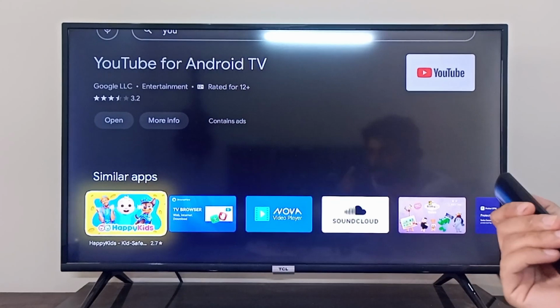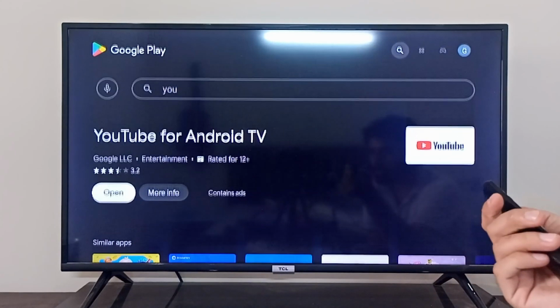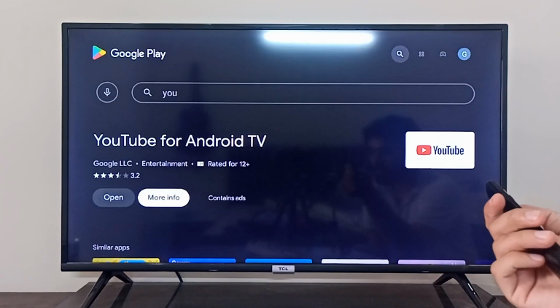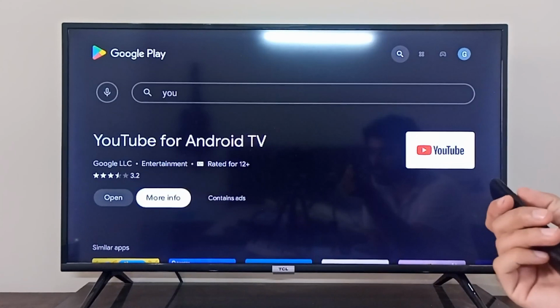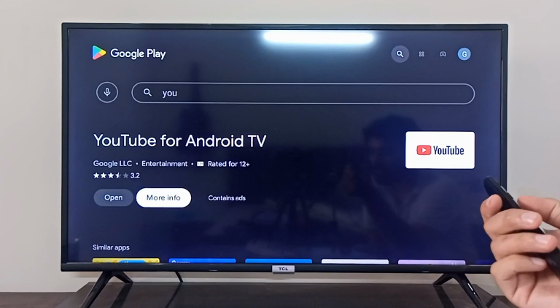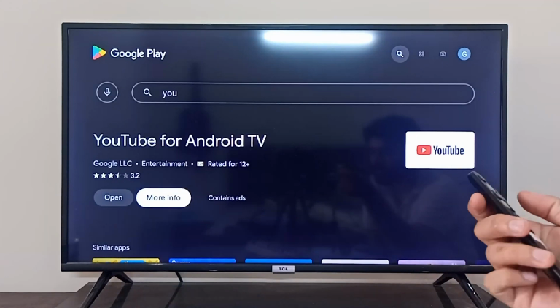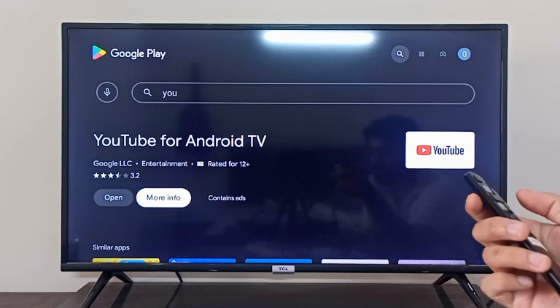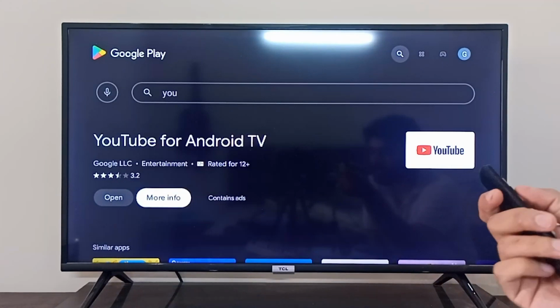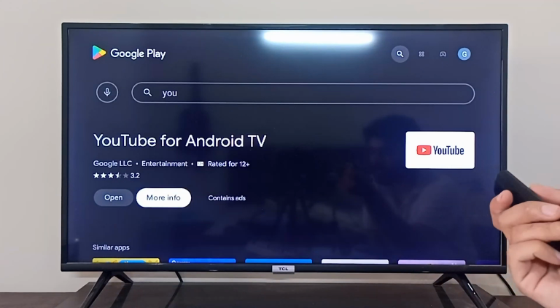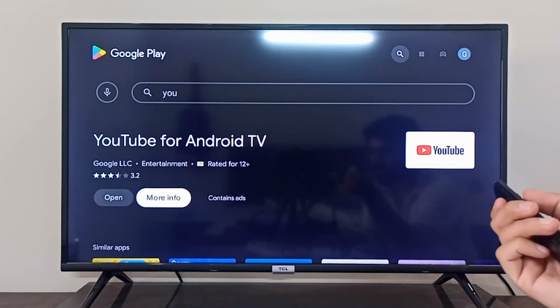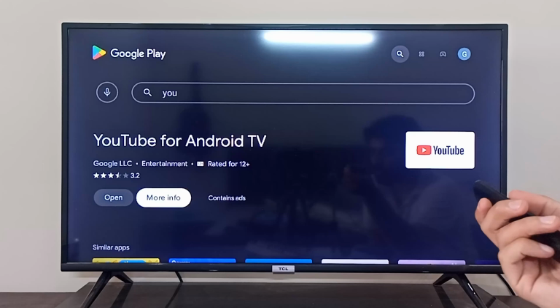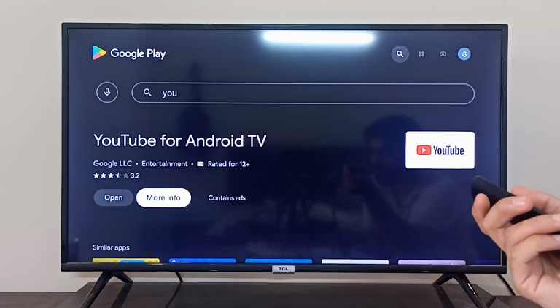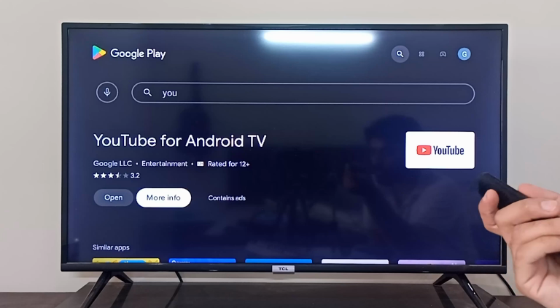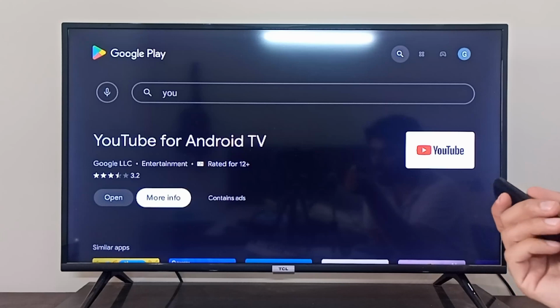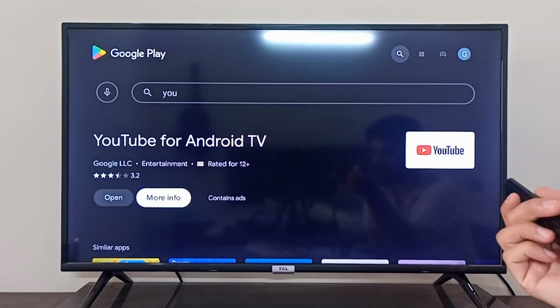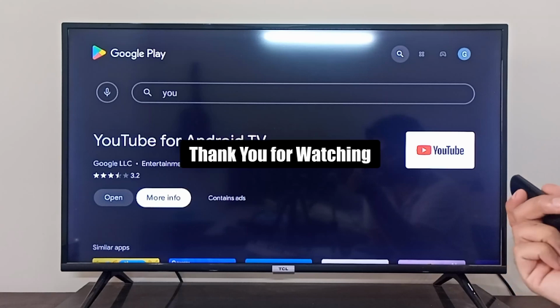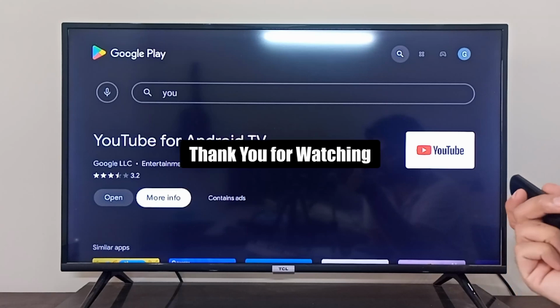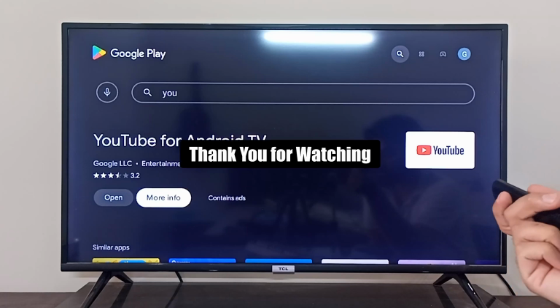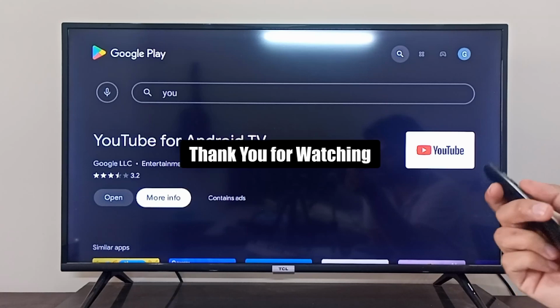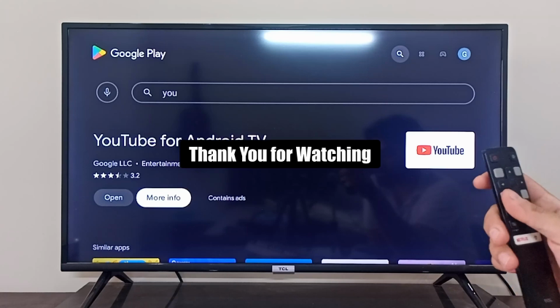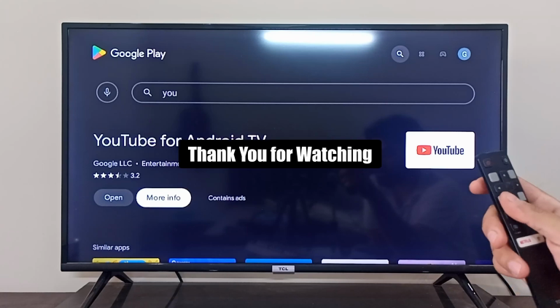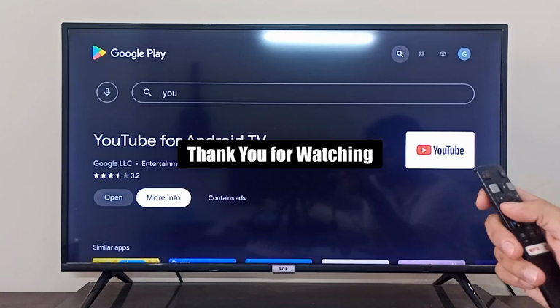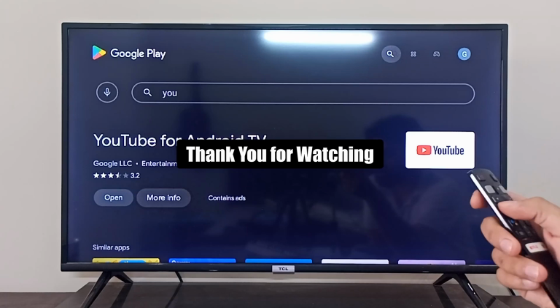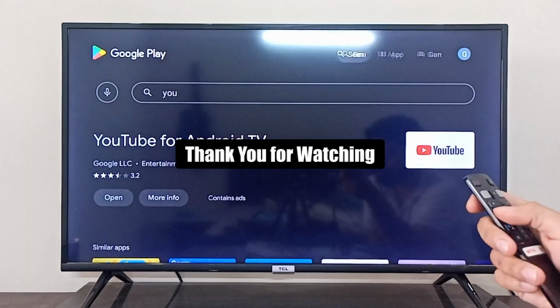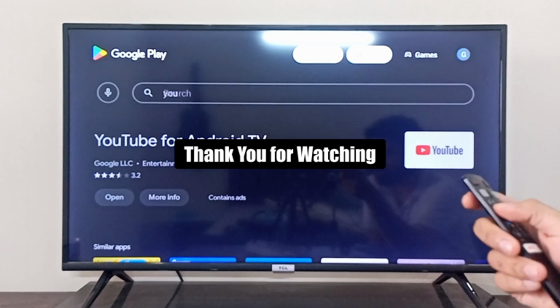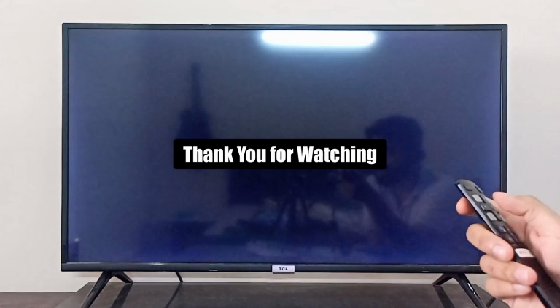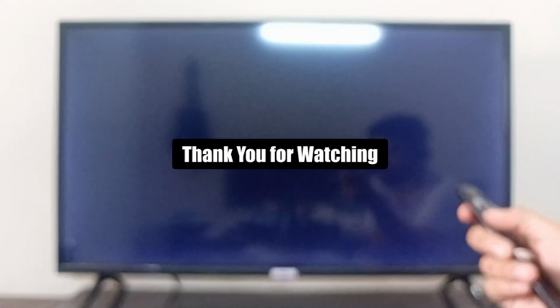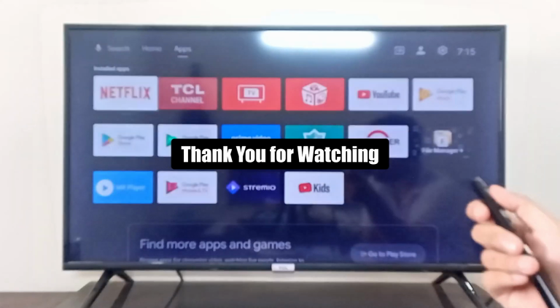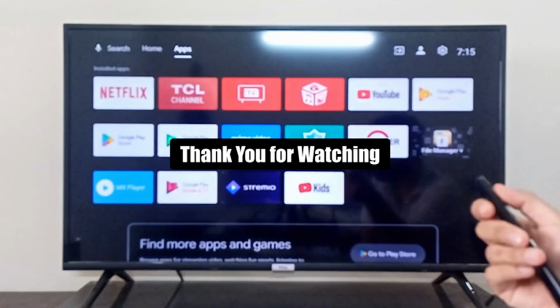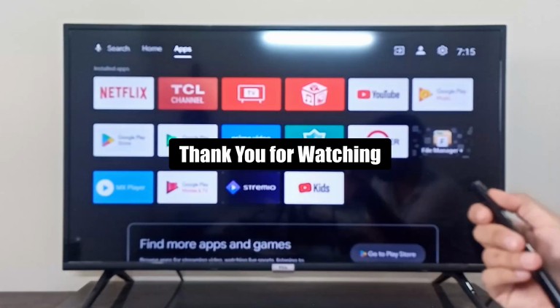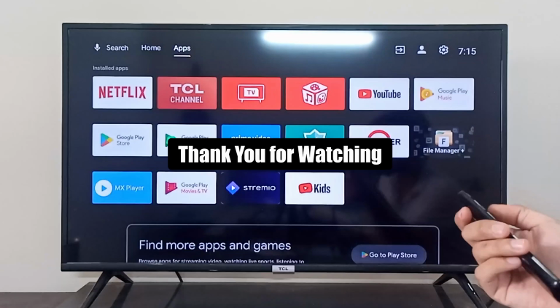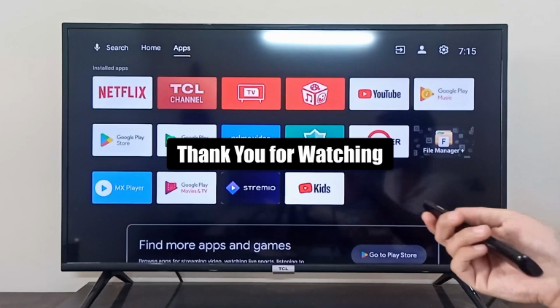So this is how you can install YouTube on your TCL Android TV. I hope it was helpful. Thank you so much for watching.